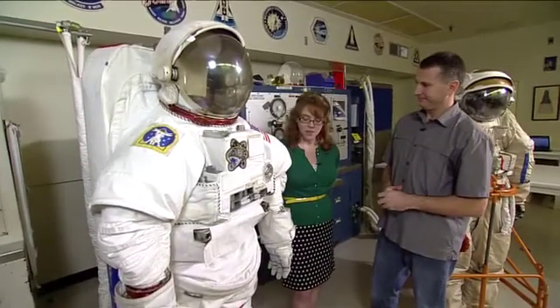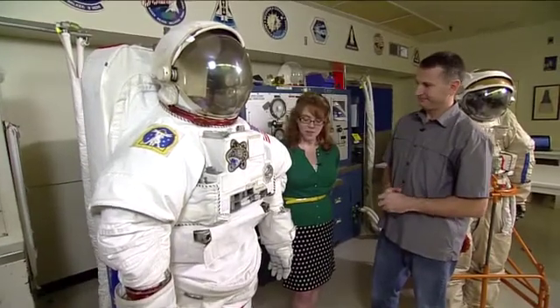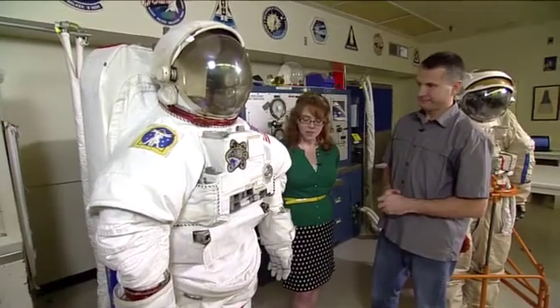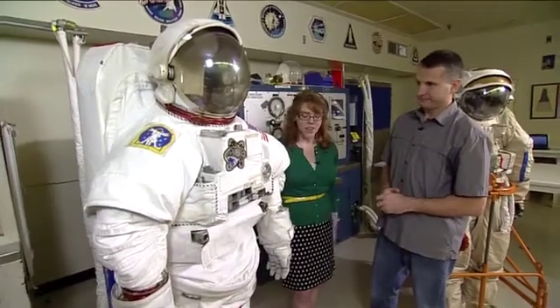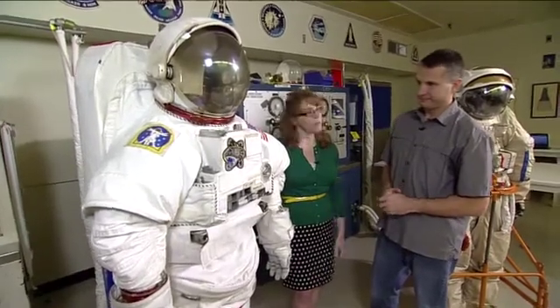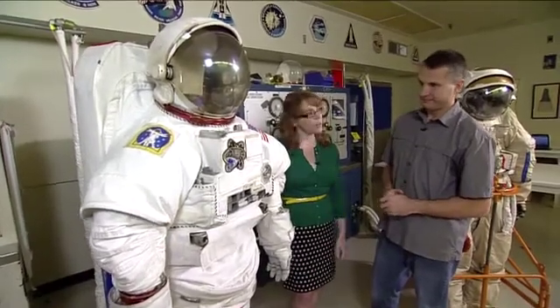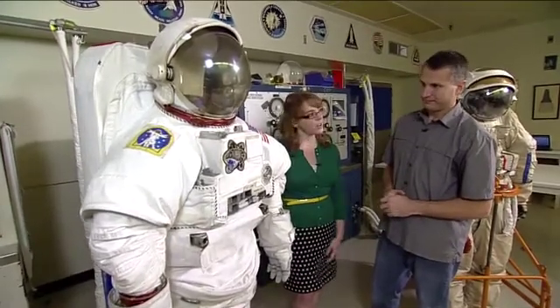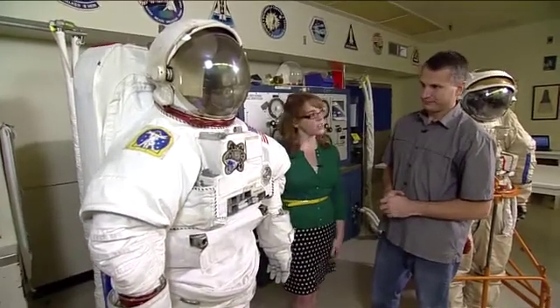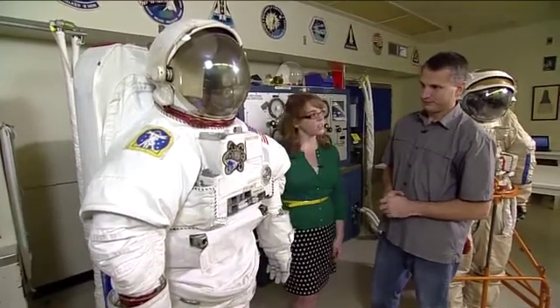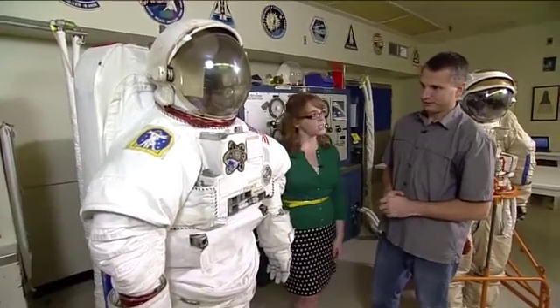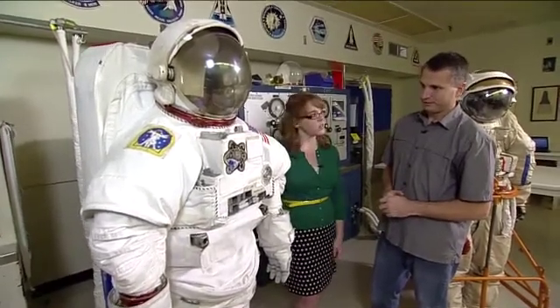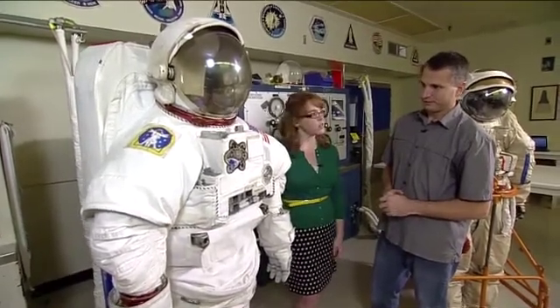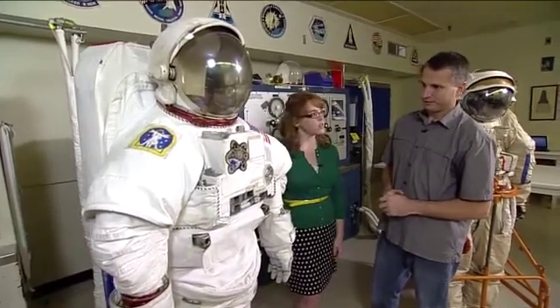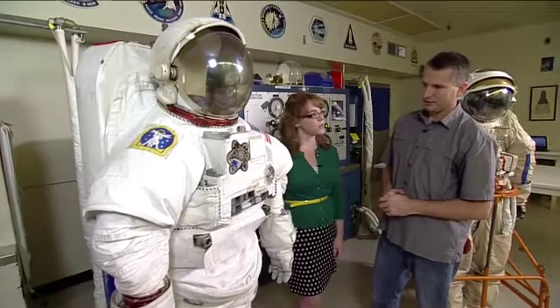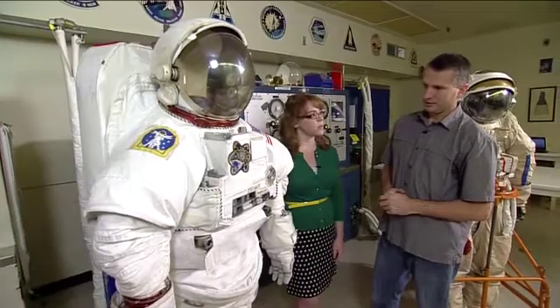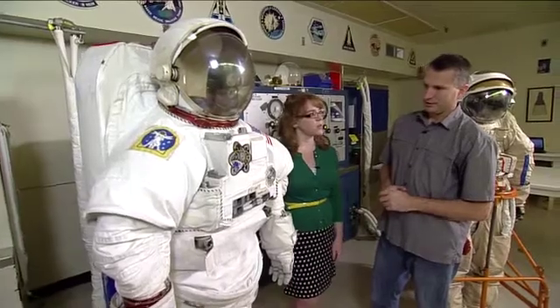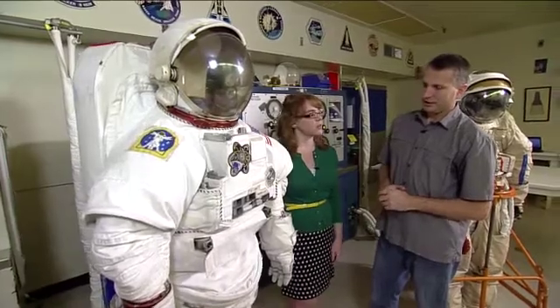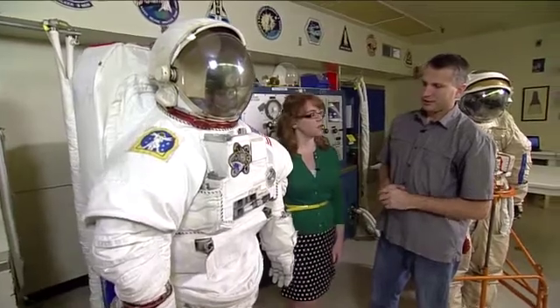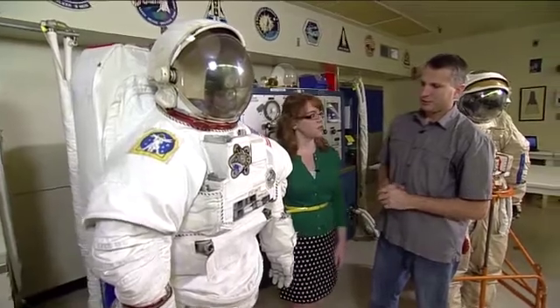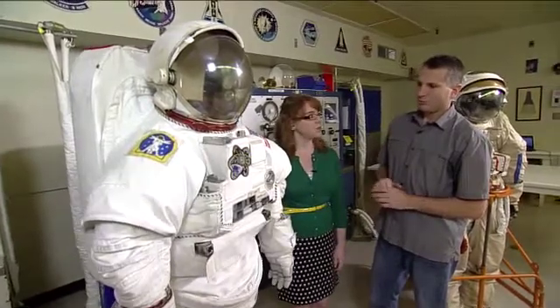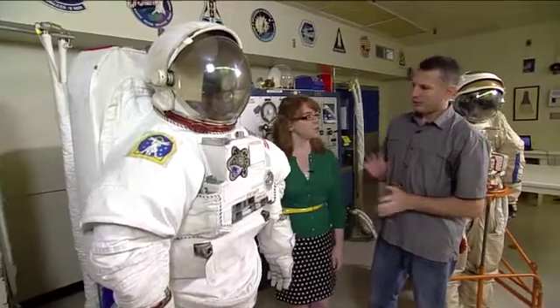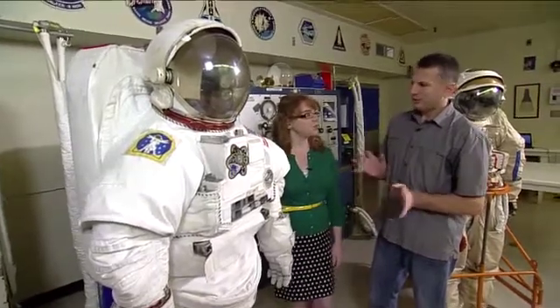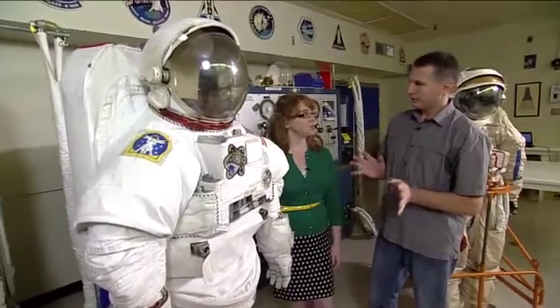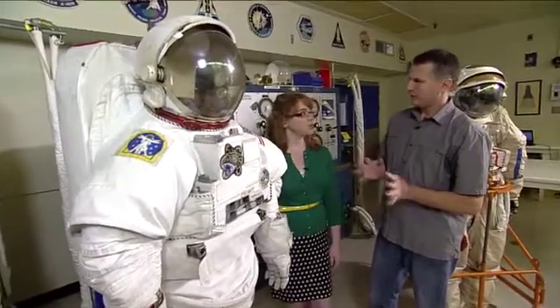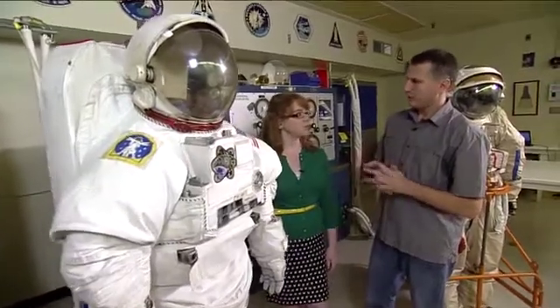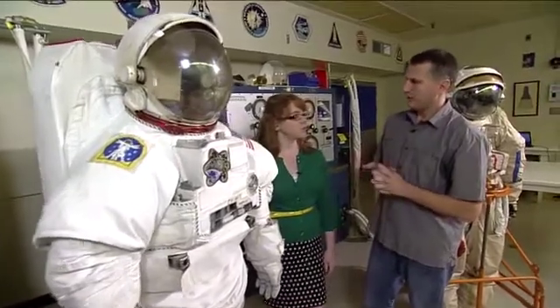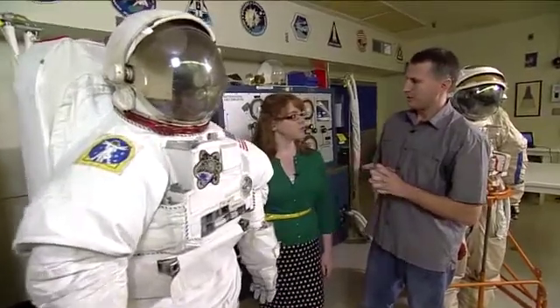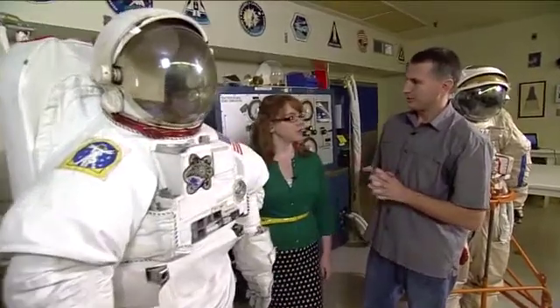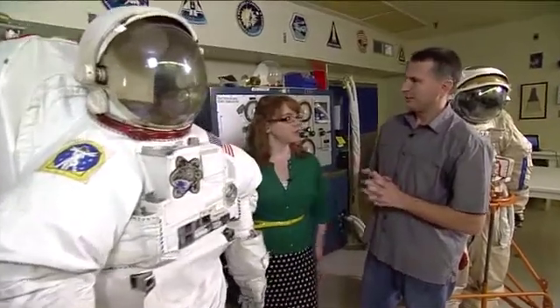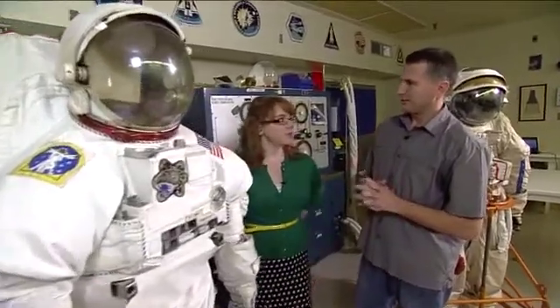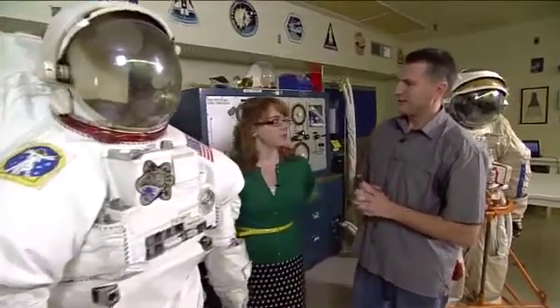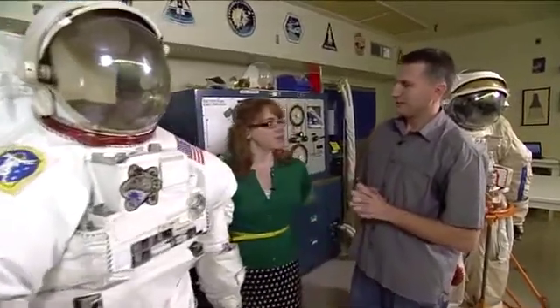How long does it take to get ready for an airlock? We're at around four hours — about the same time as the Orlan.